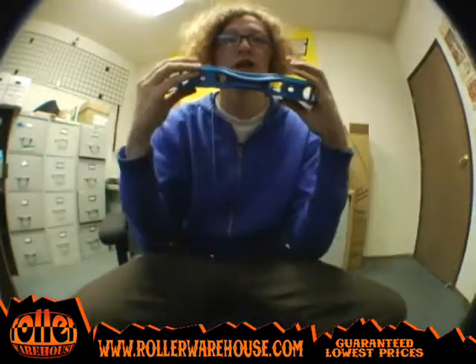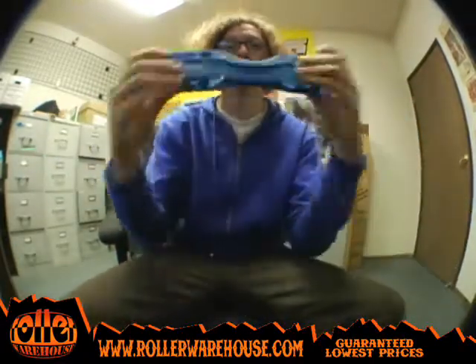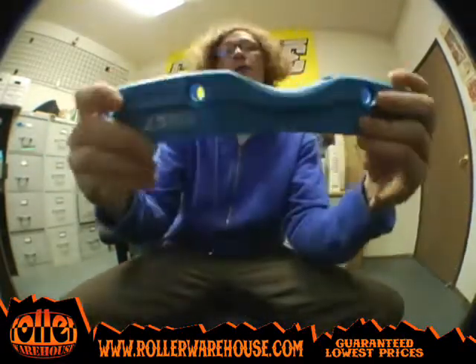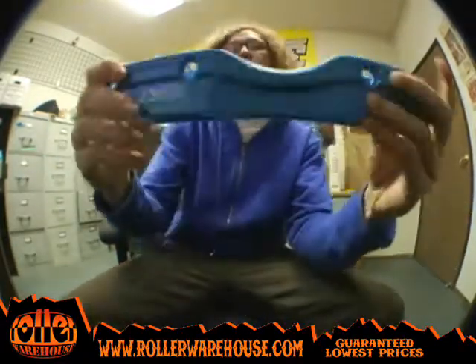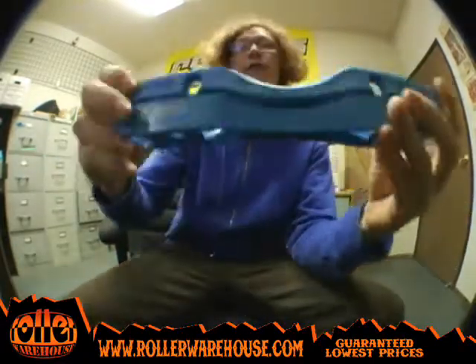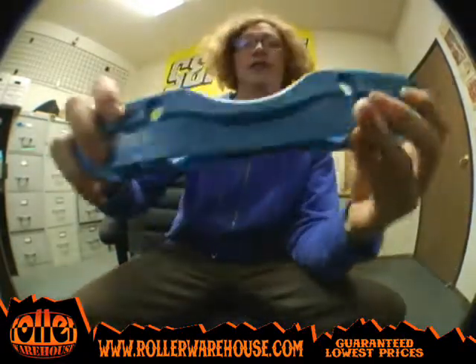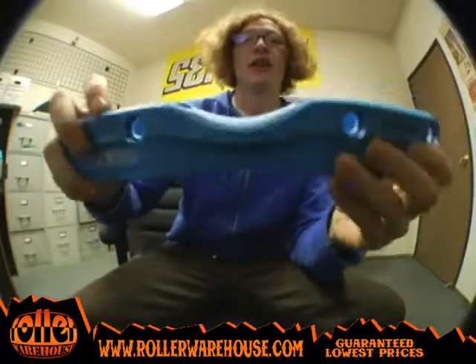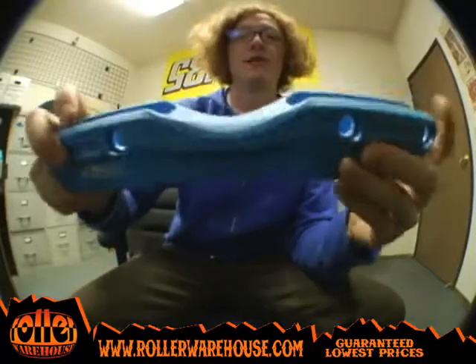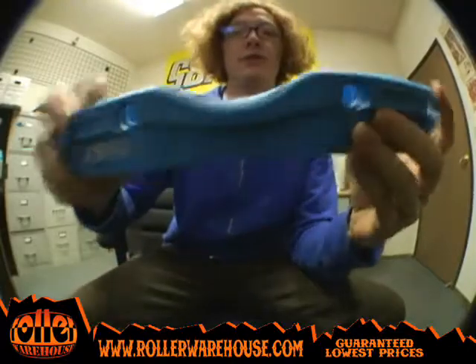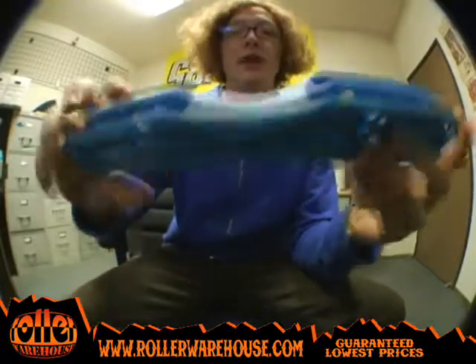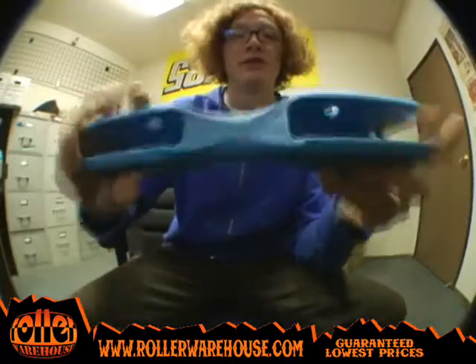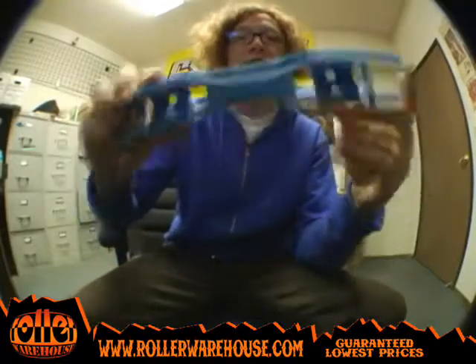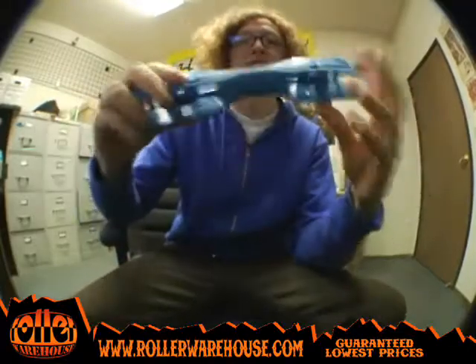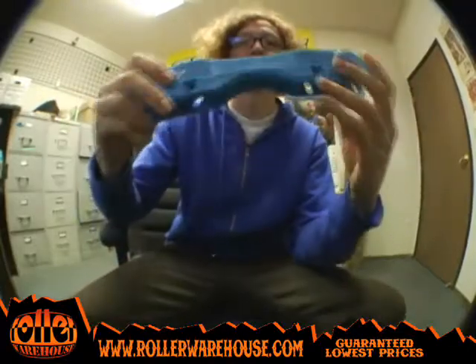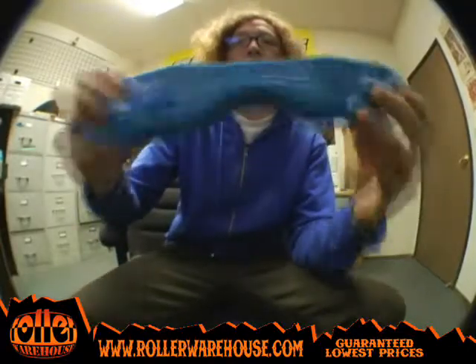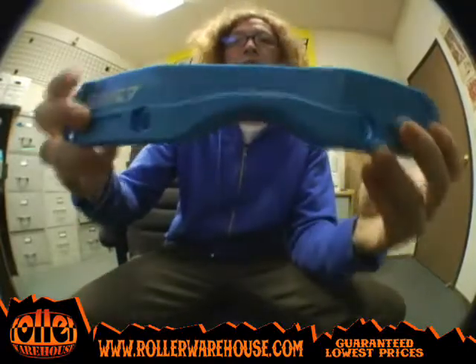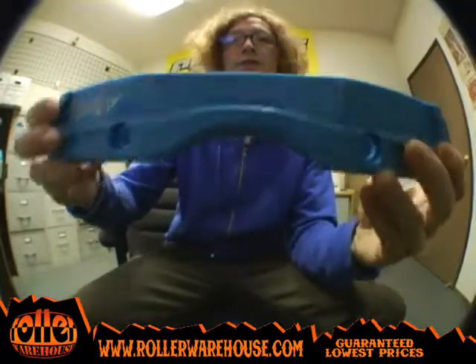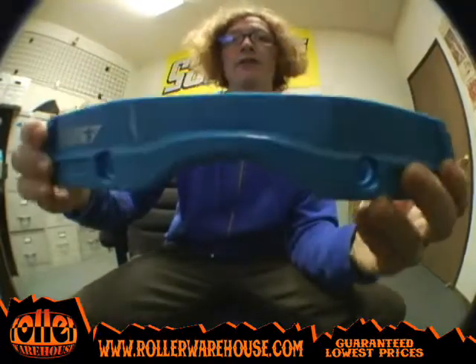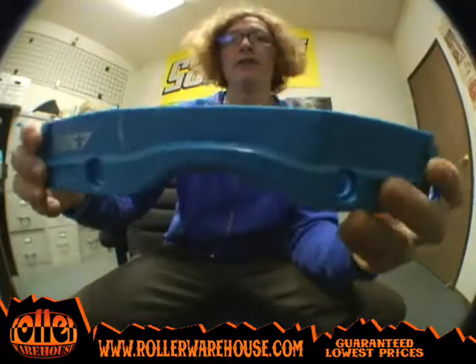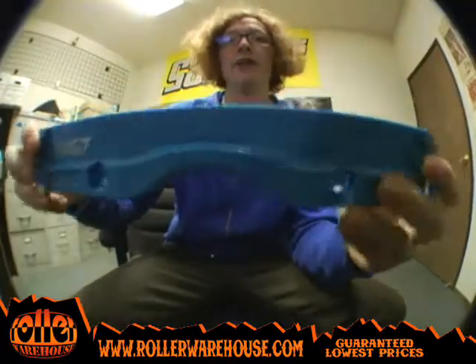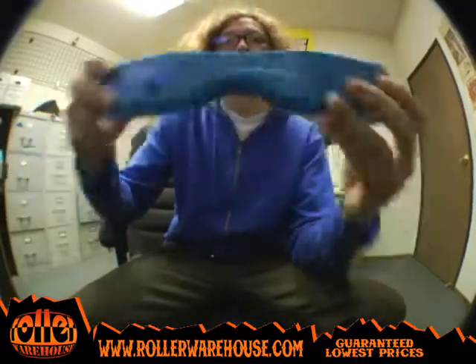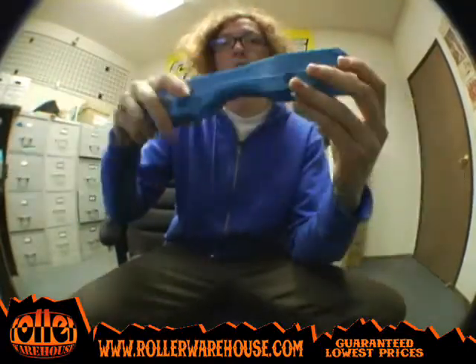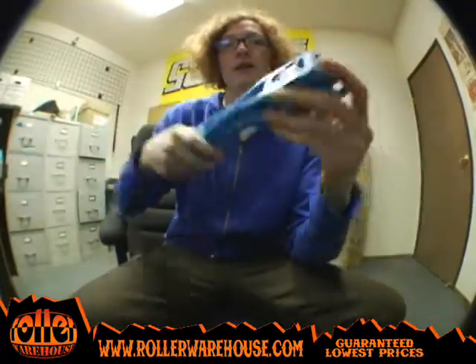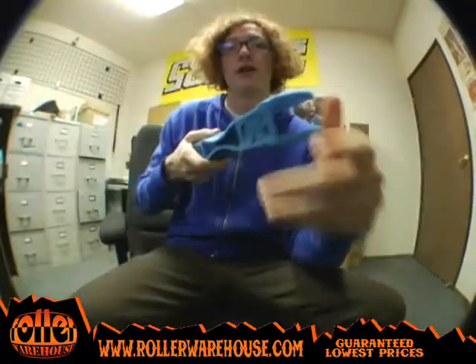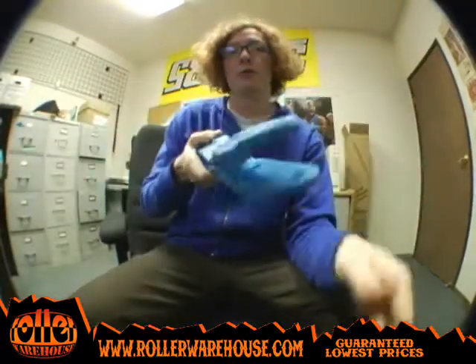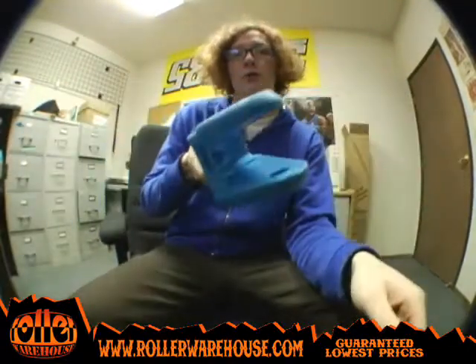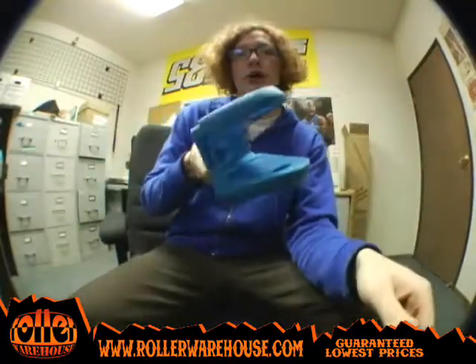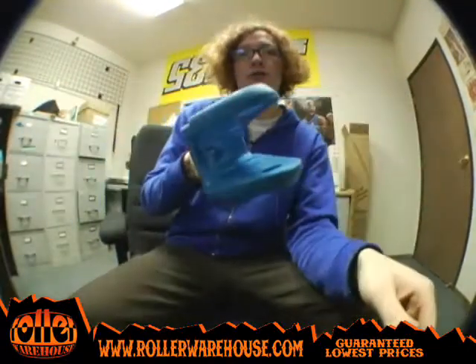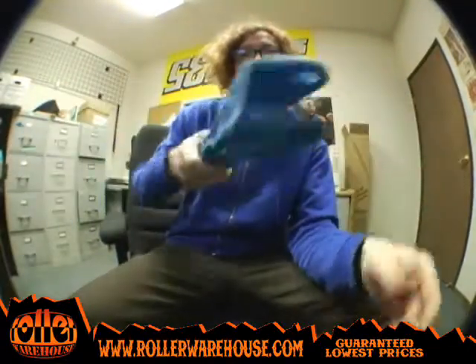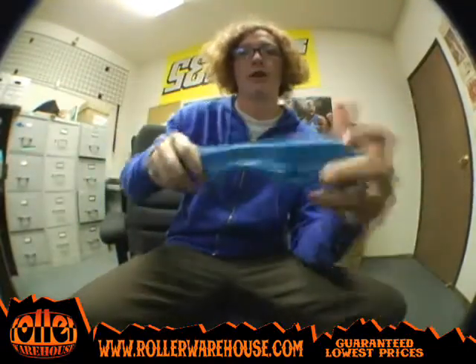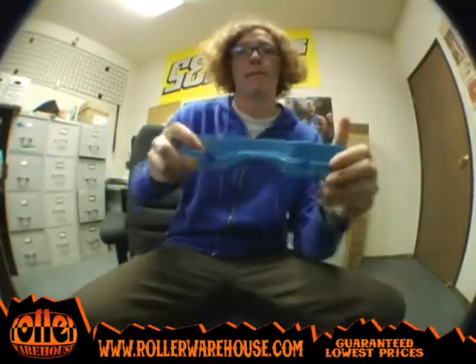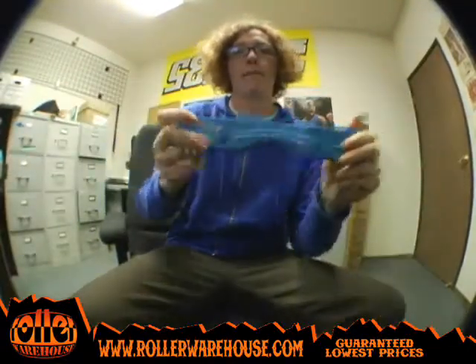So check them out. These are the Kaiser 2010 slimlines, and you can pick these up at RollerWarehouse.com.